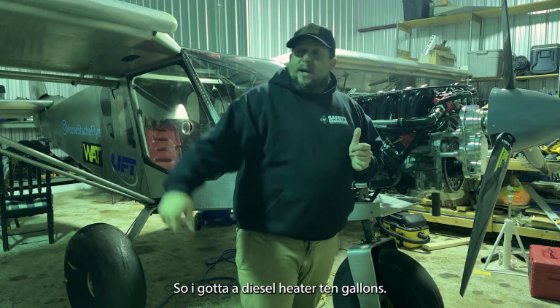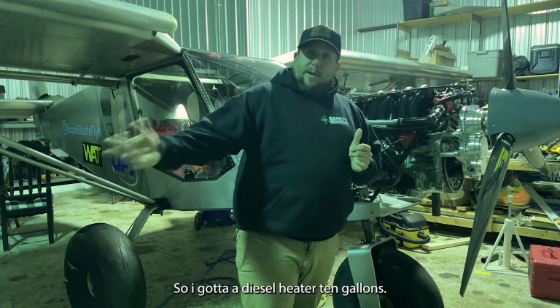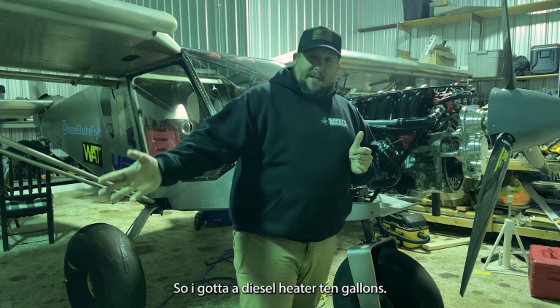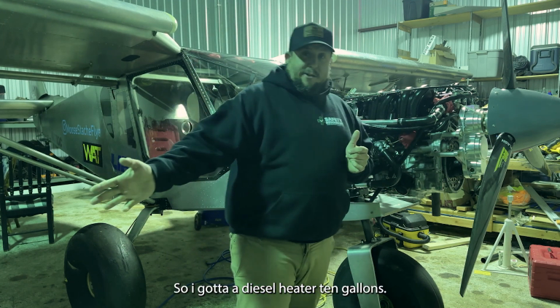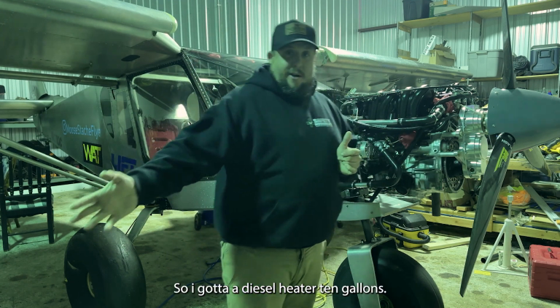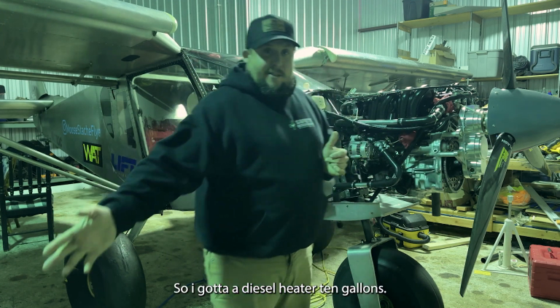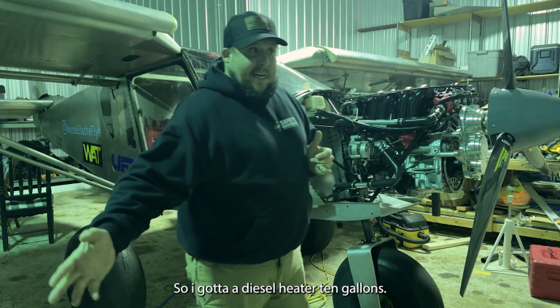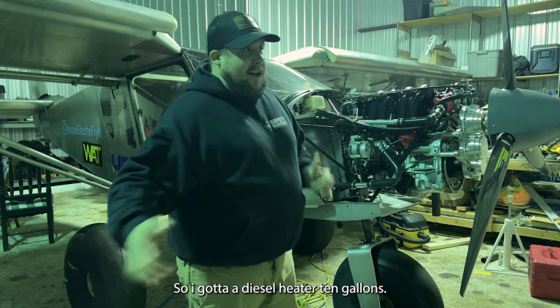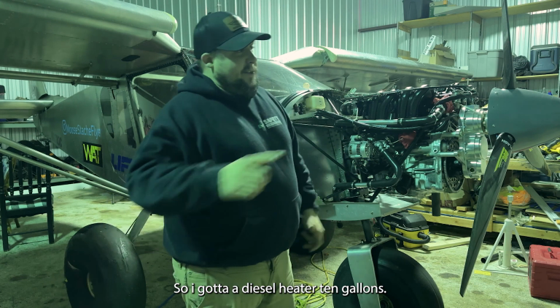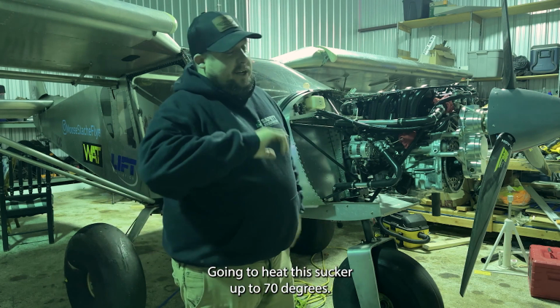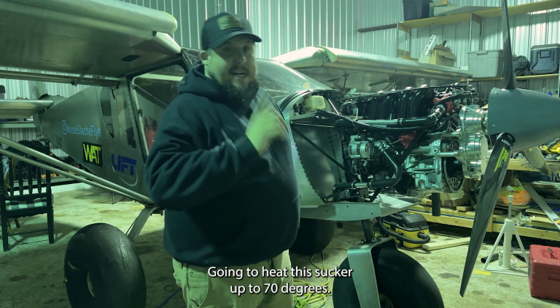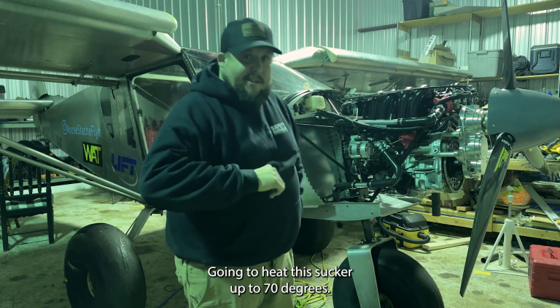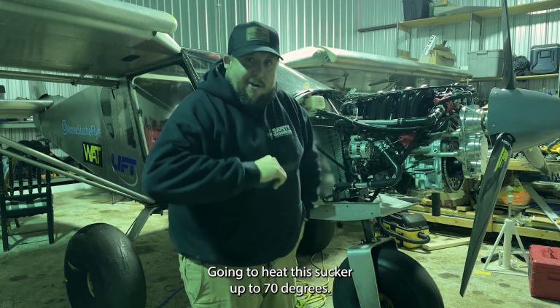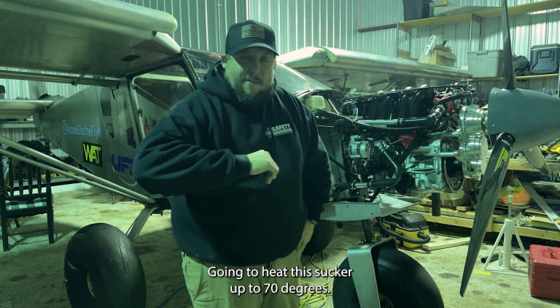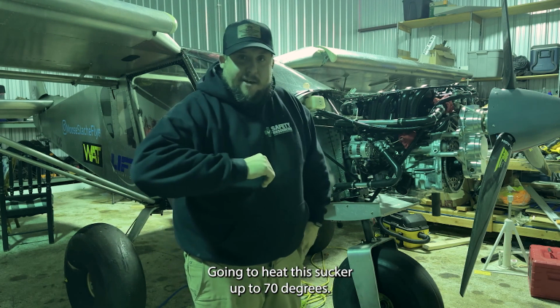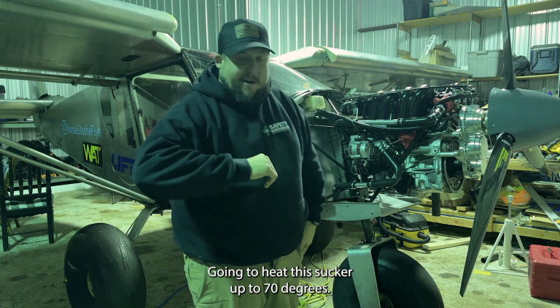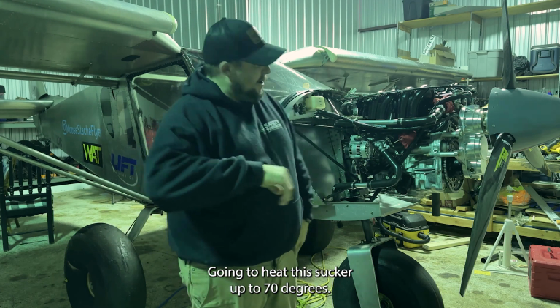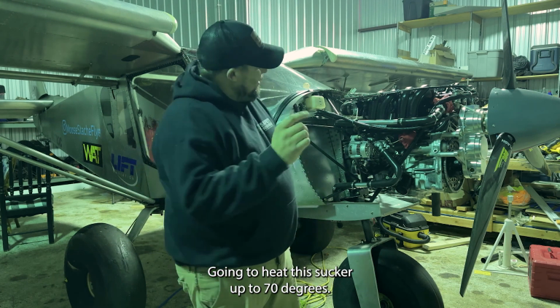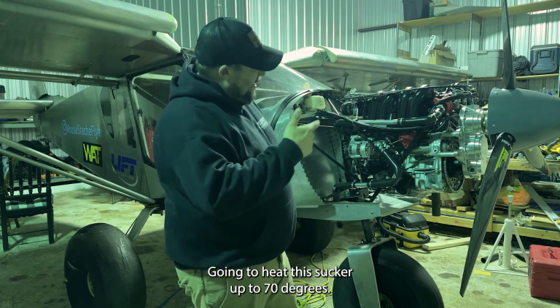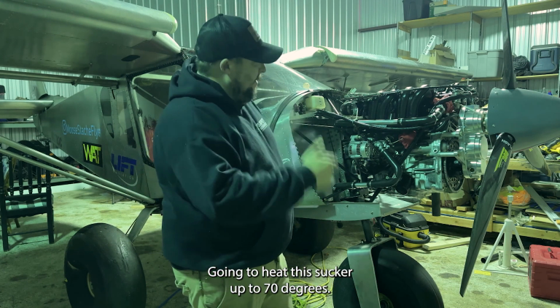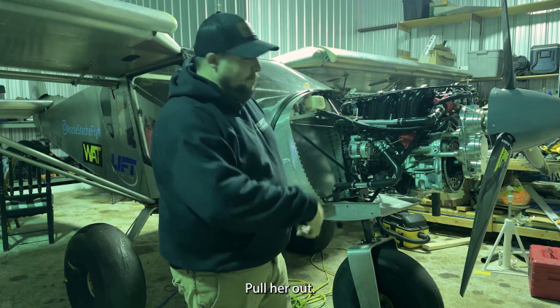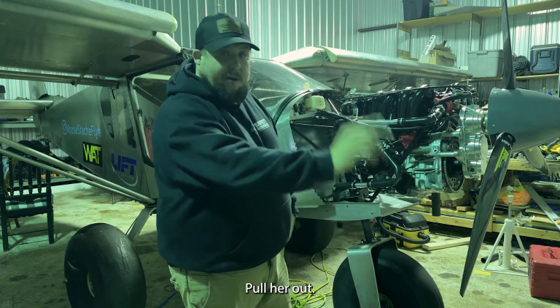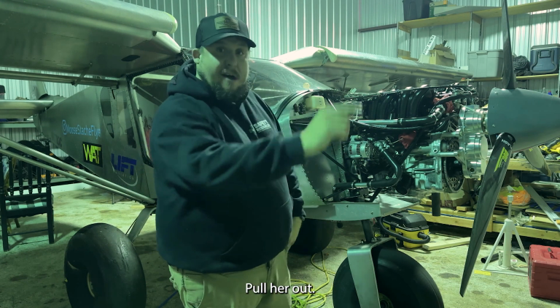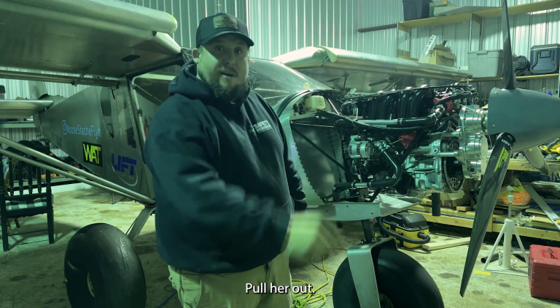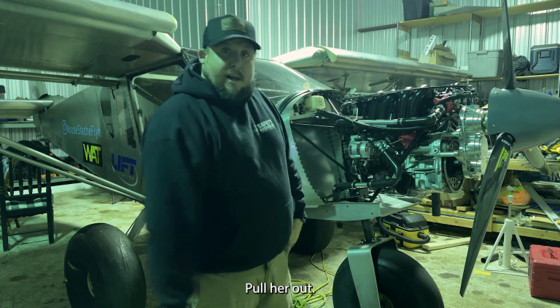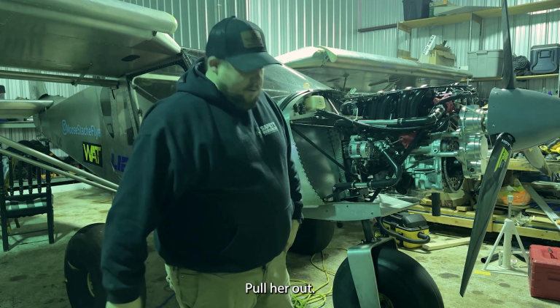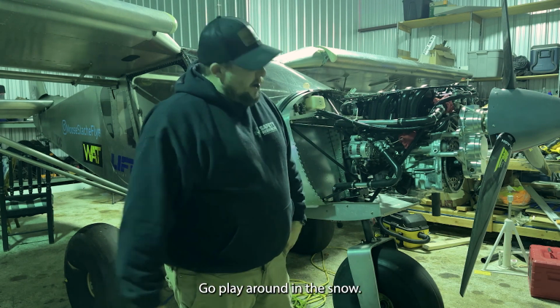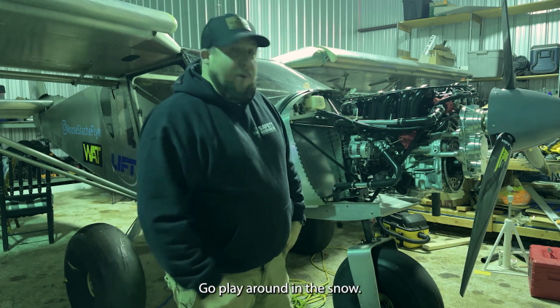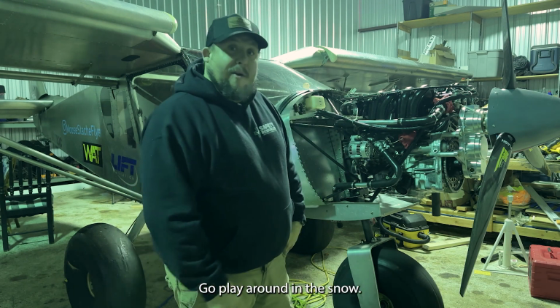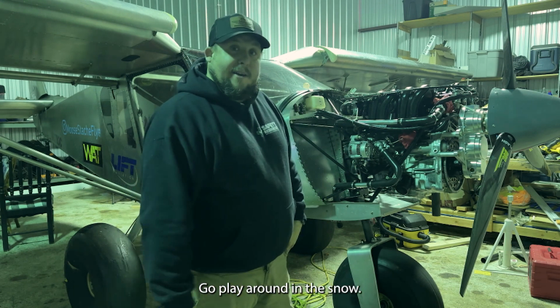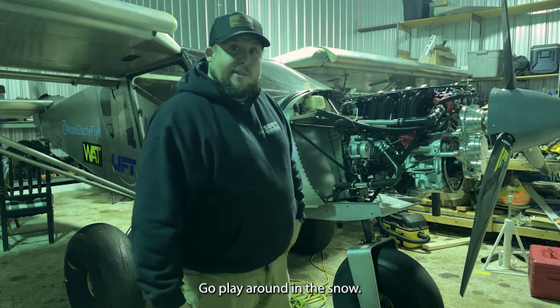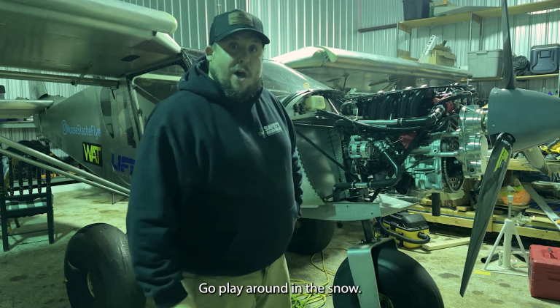So we've got a diesel heater and 10 gallons of fuel. Going to heat this sucker up to 70 degrees, pull her out. We're going to go play around in the snow.